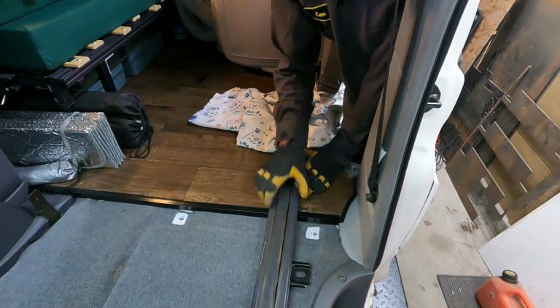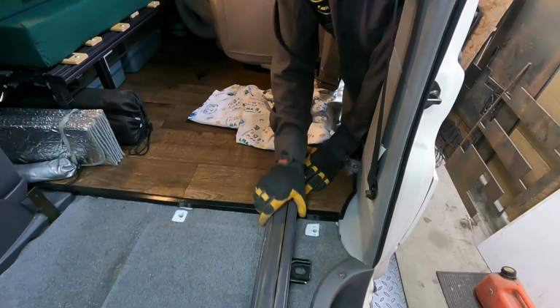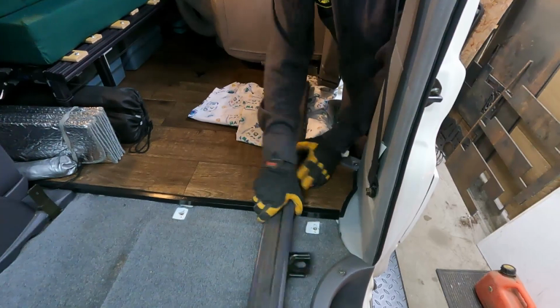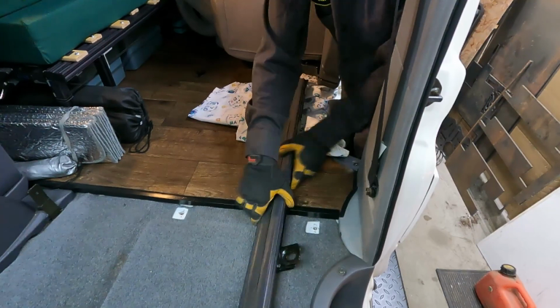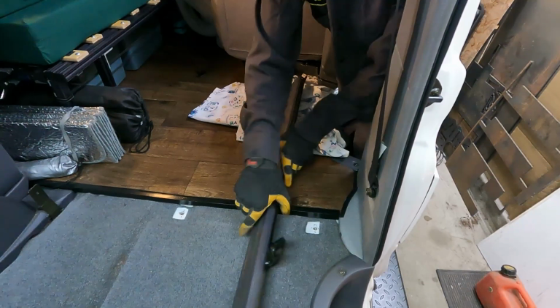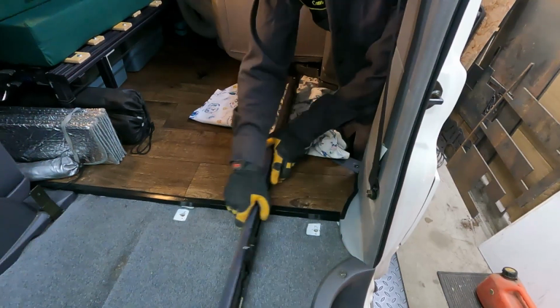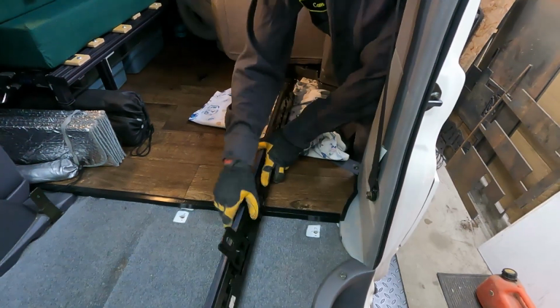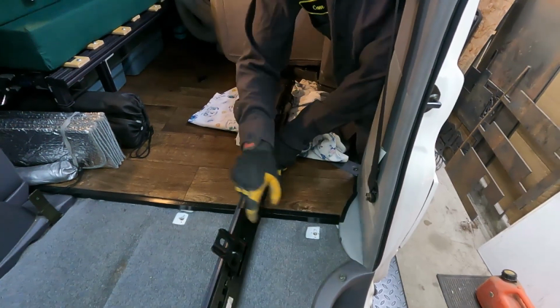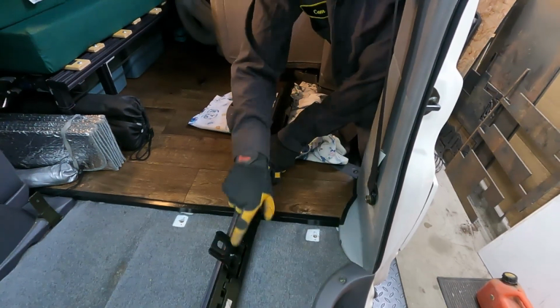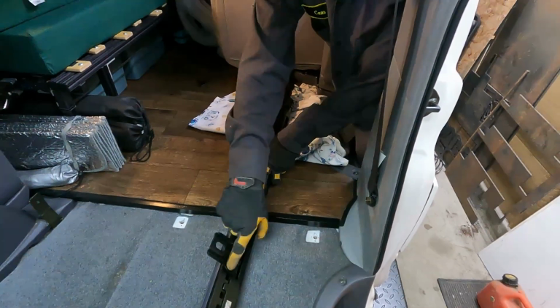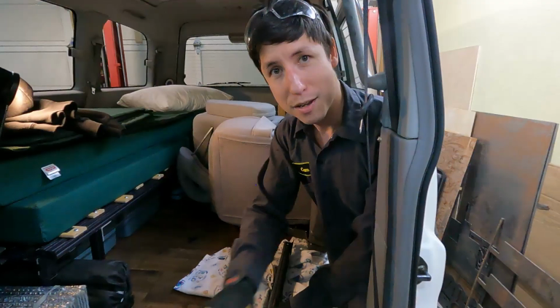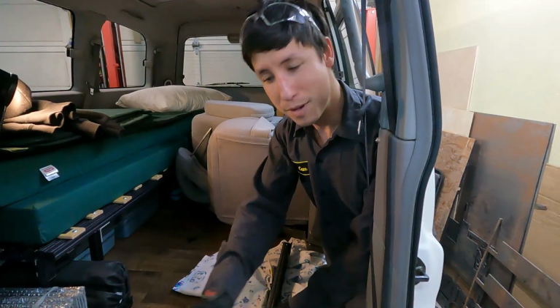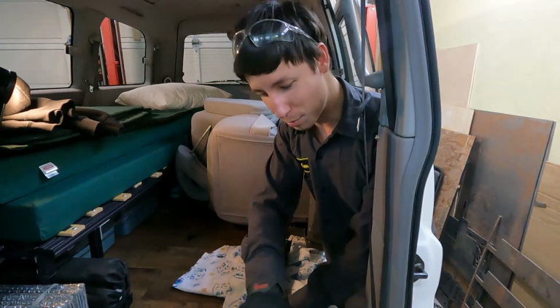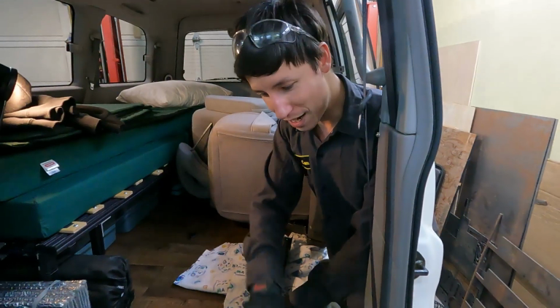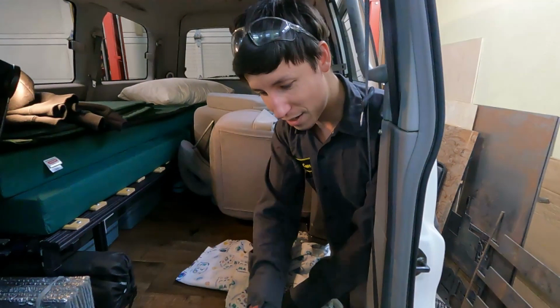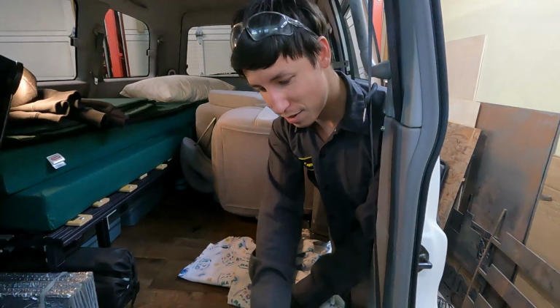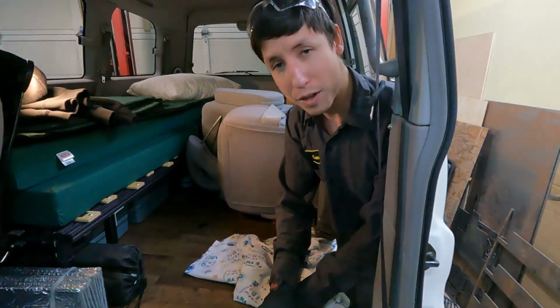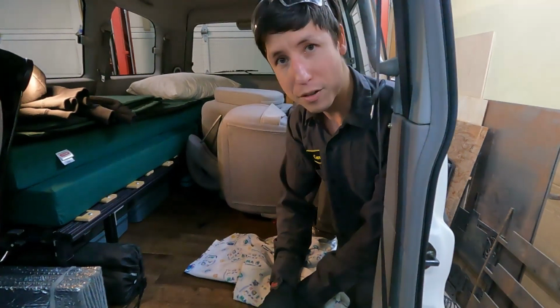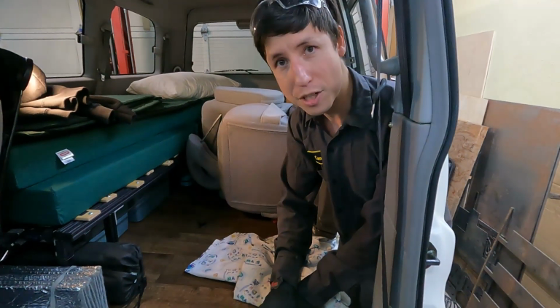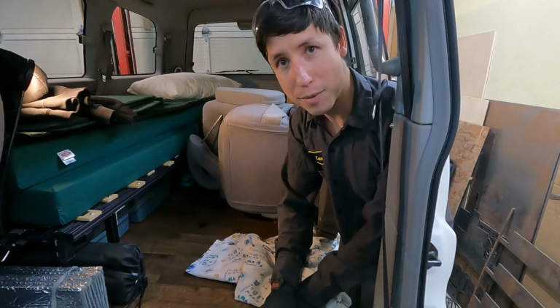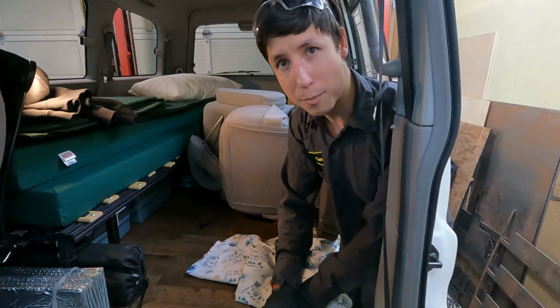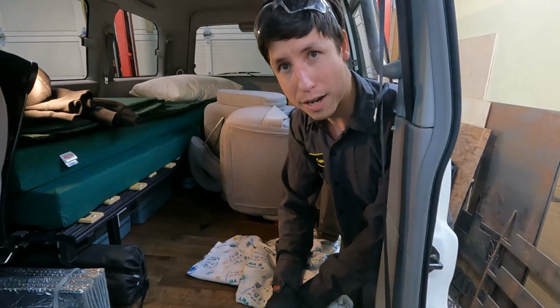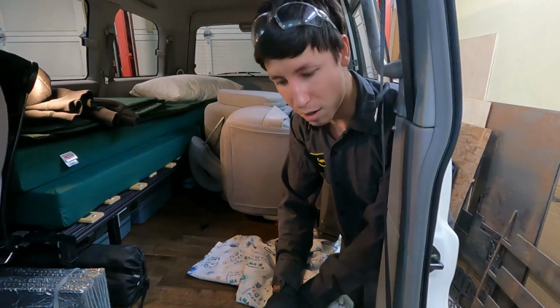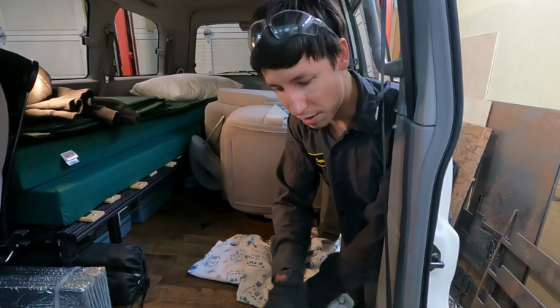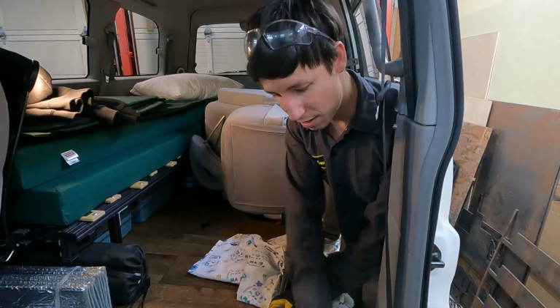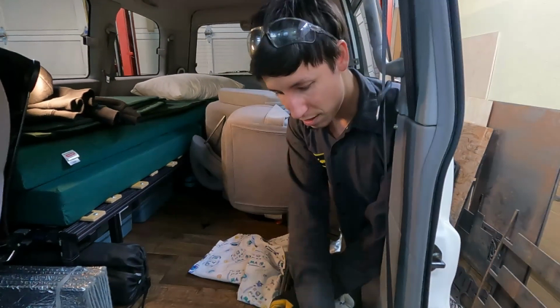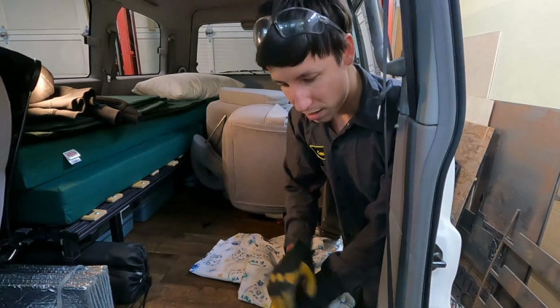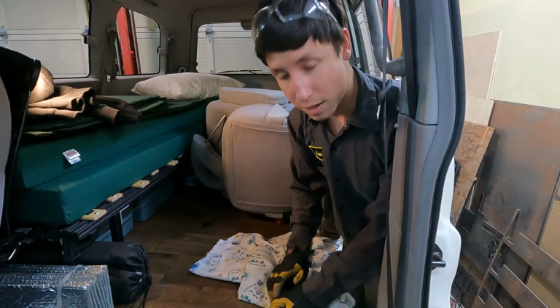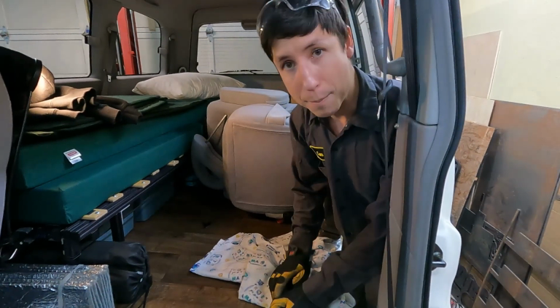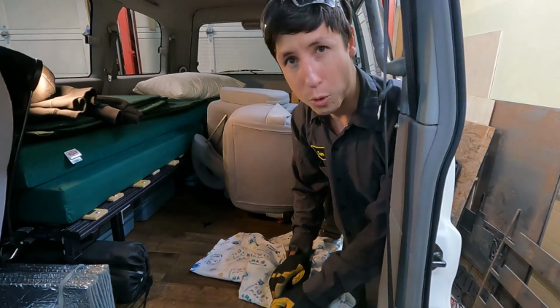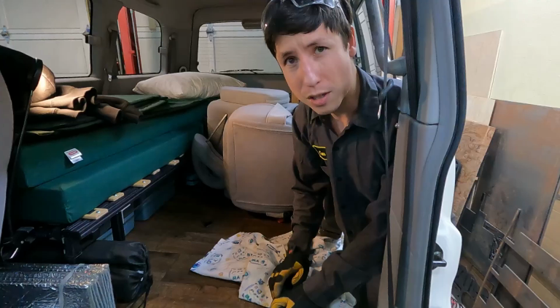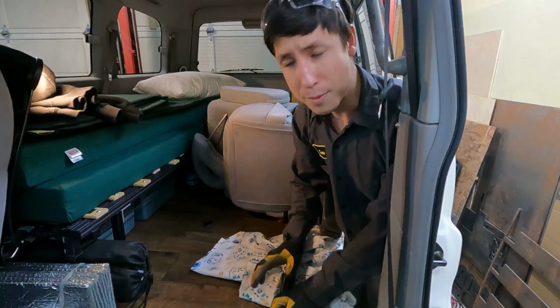I think we're going to try and do the bracket instead. What I'm going to do is cut this guy off, make a bracket, weld the original mount back on, and then pull it up.